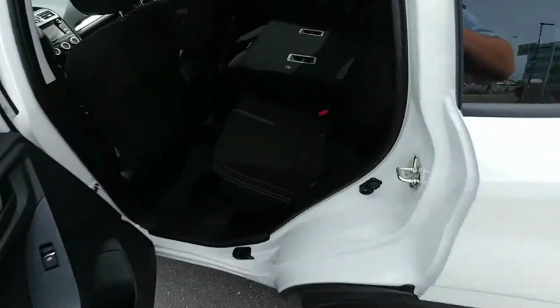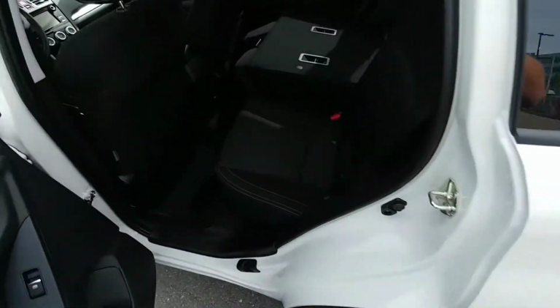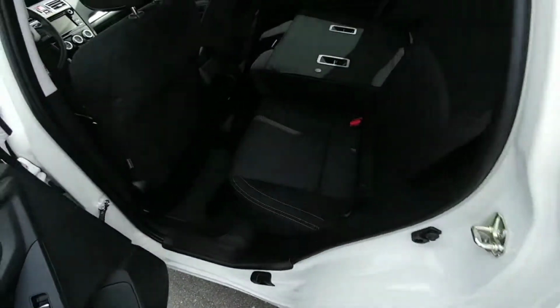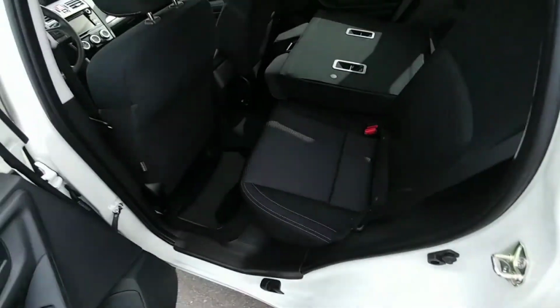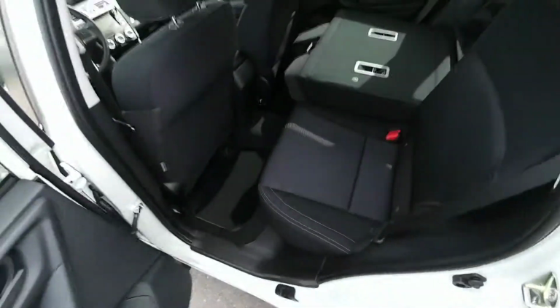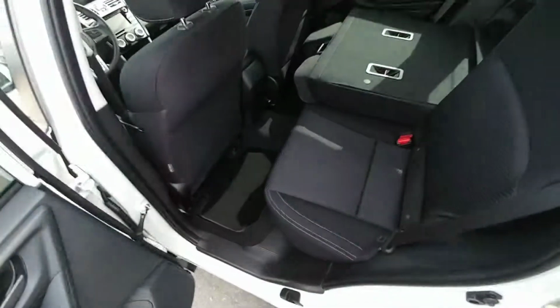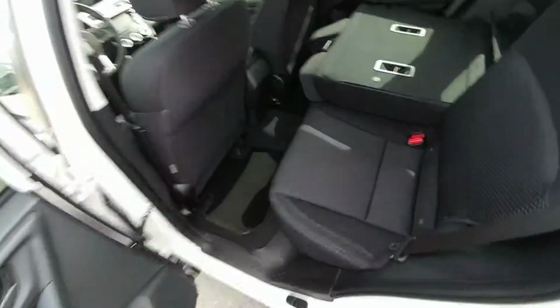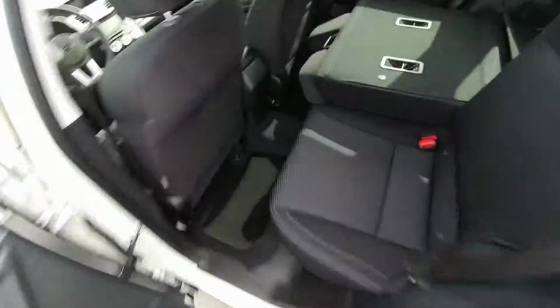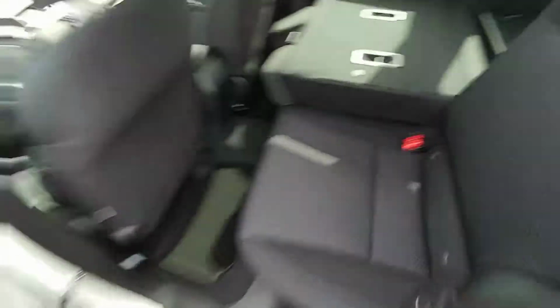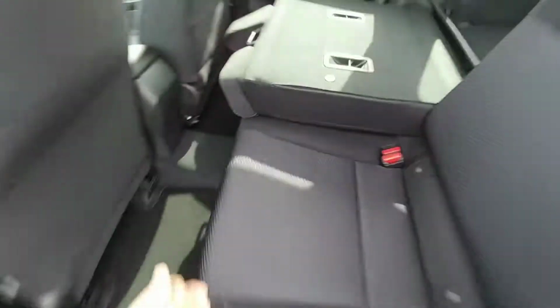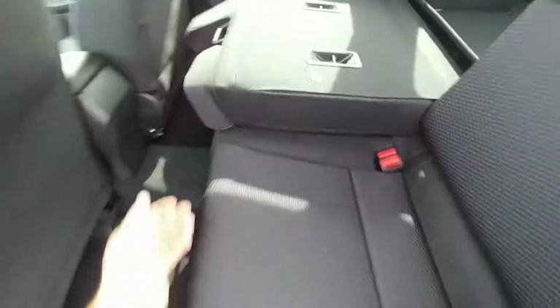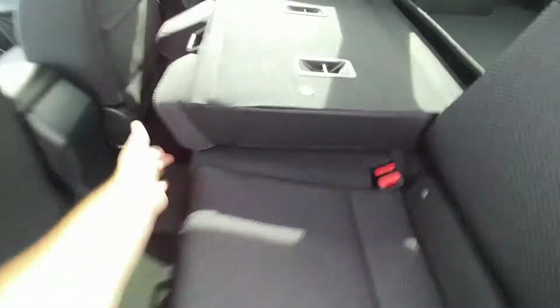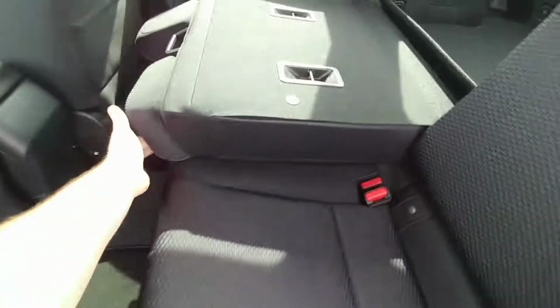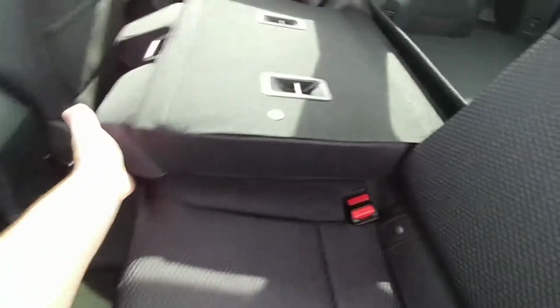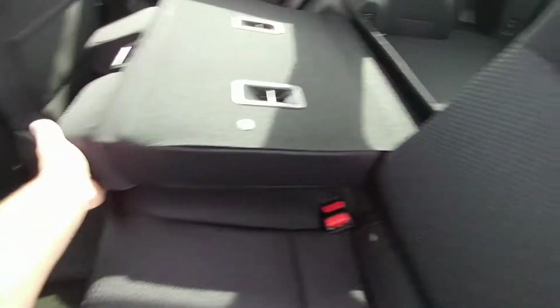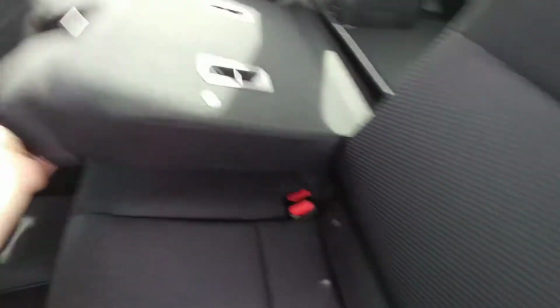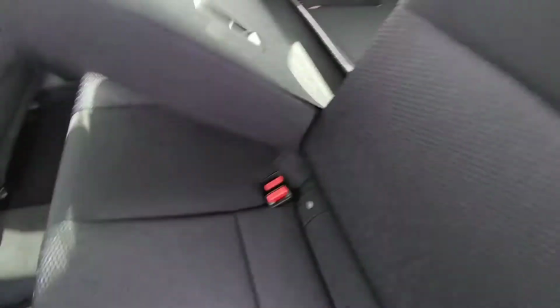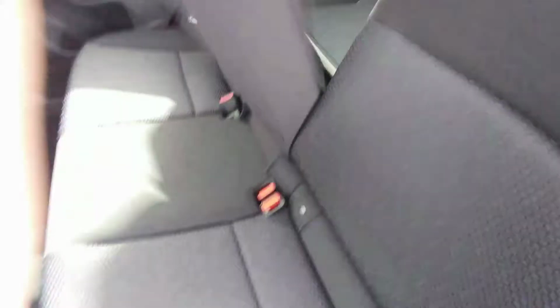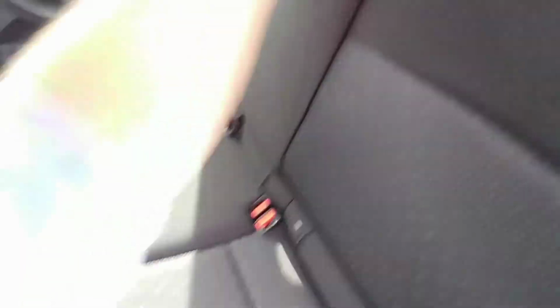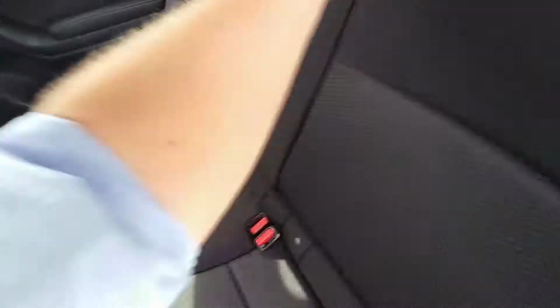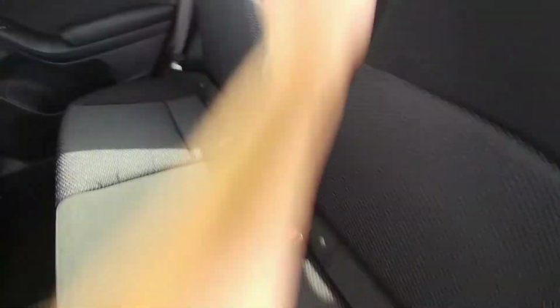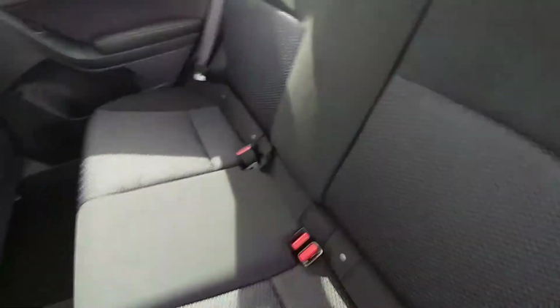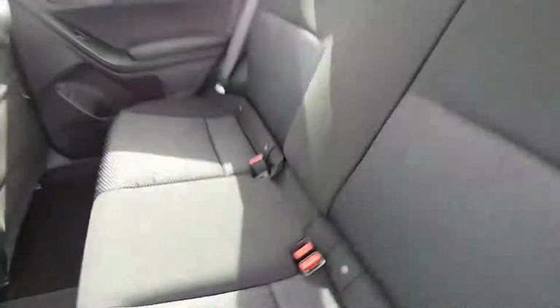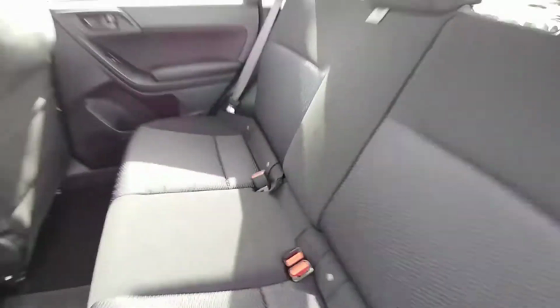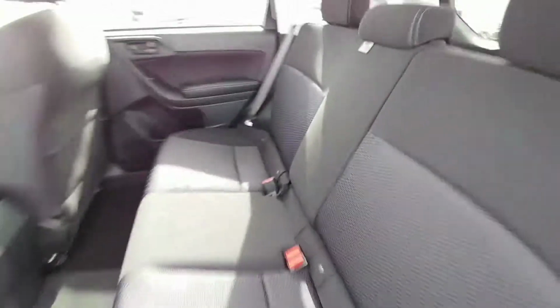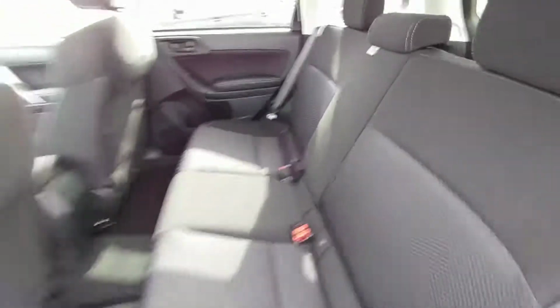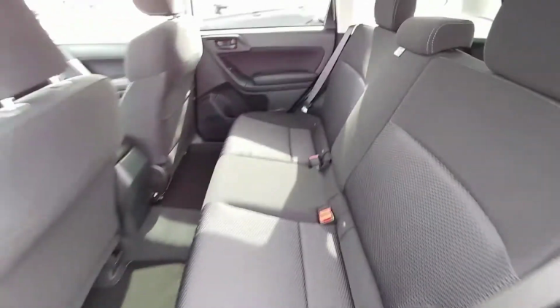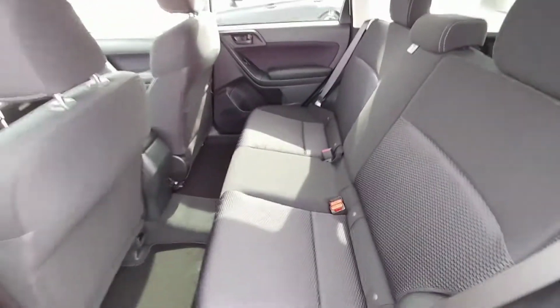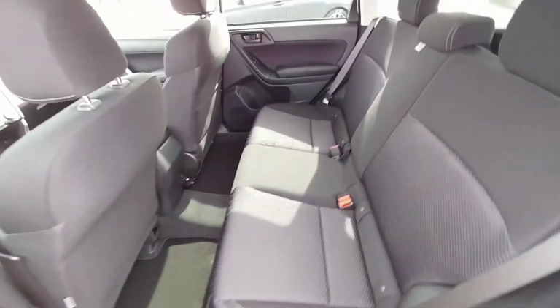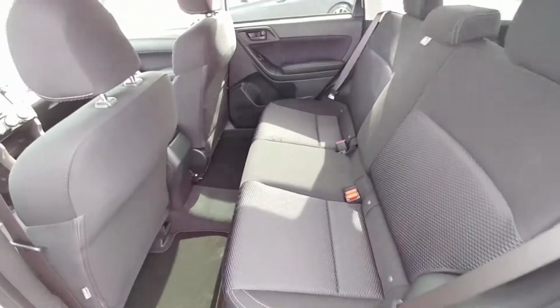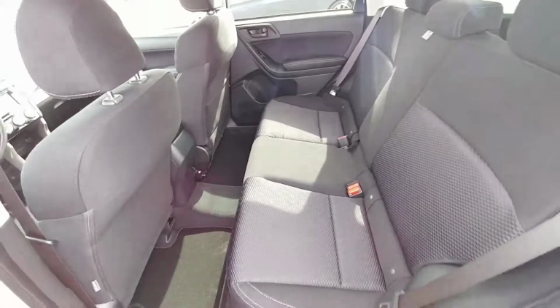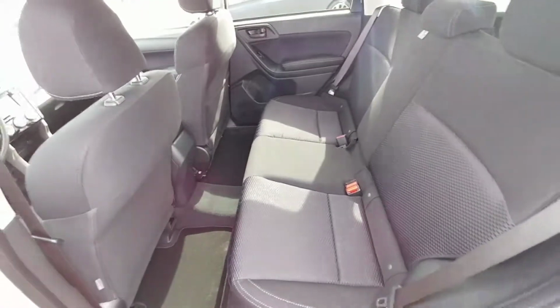In the back, lots of room. You can easily fit three people comfortably across in the back here.